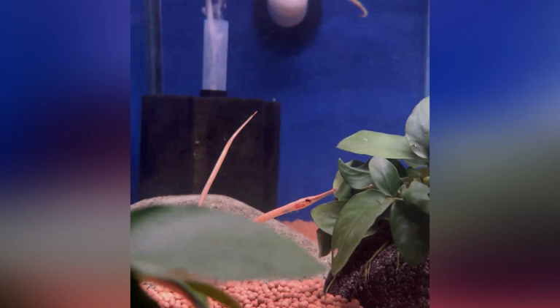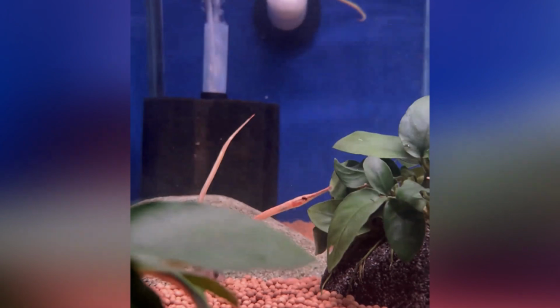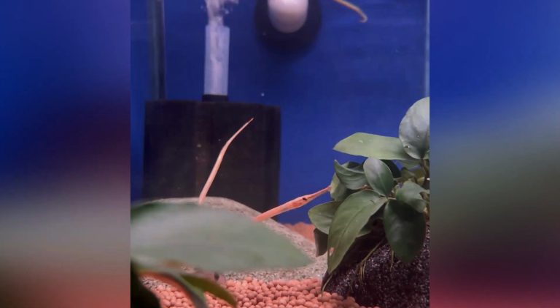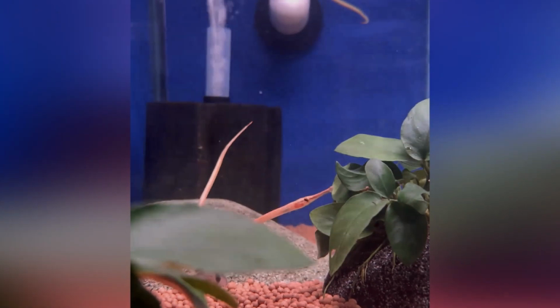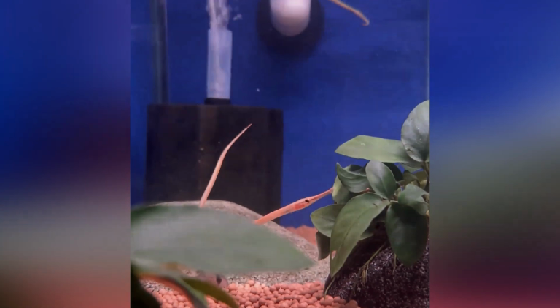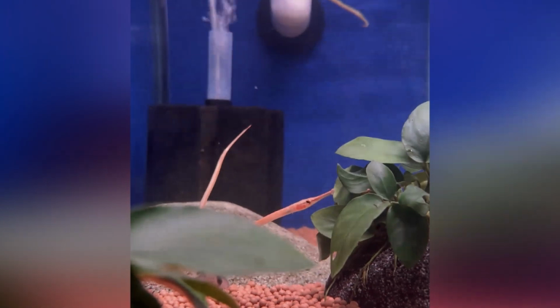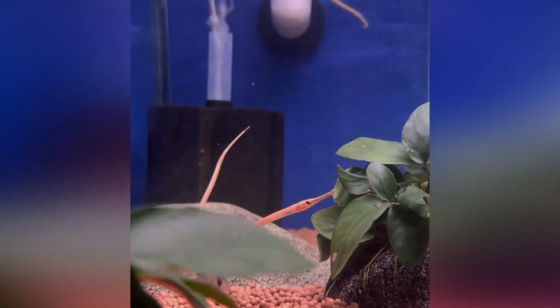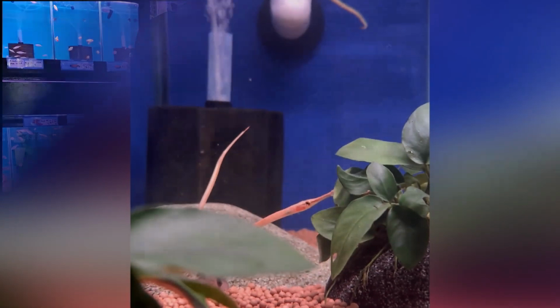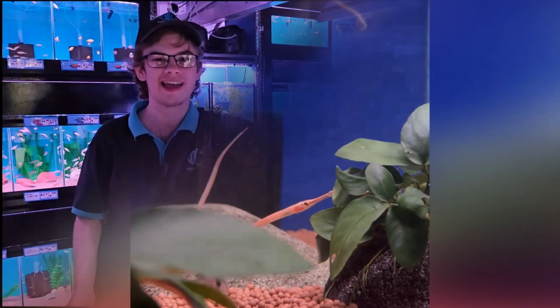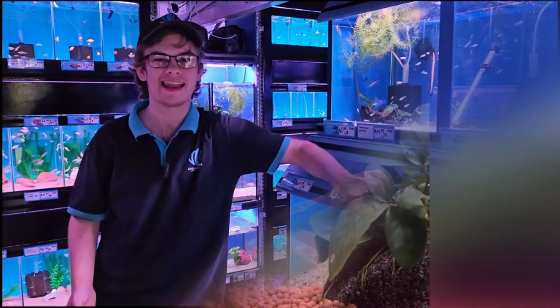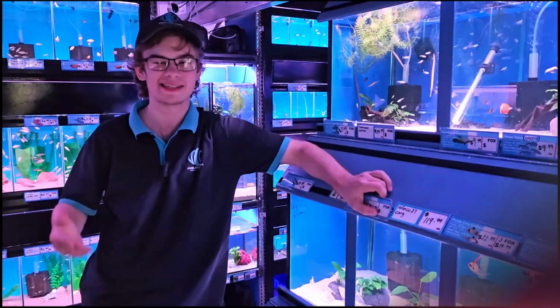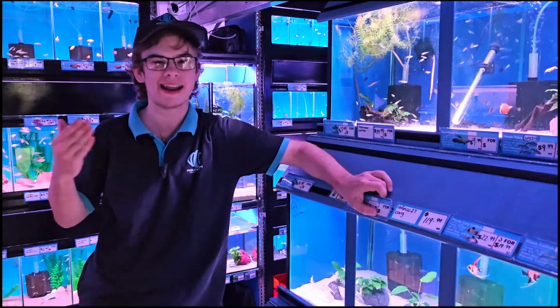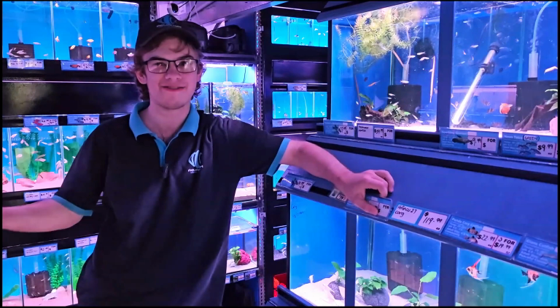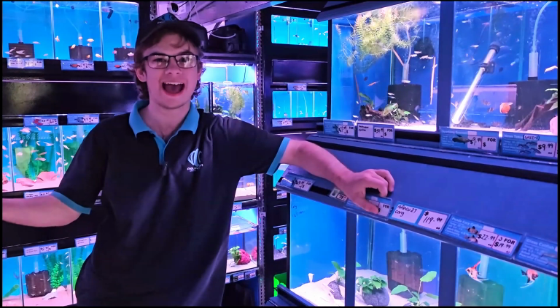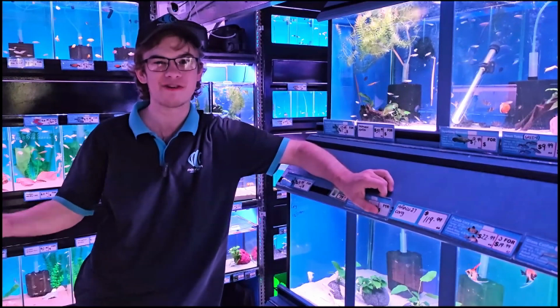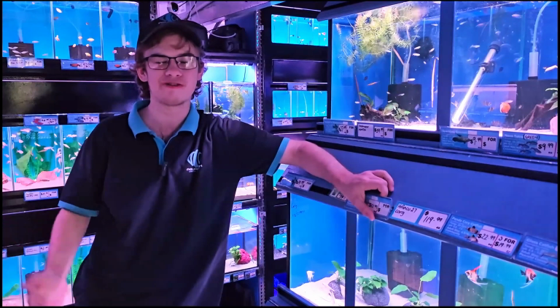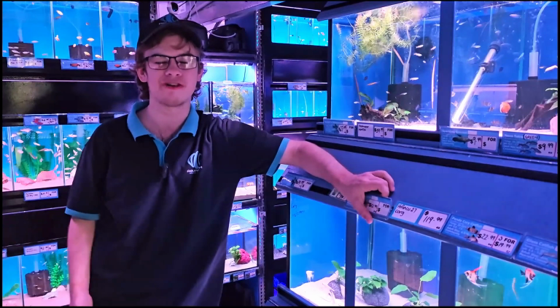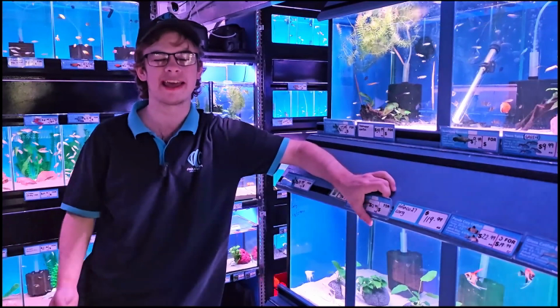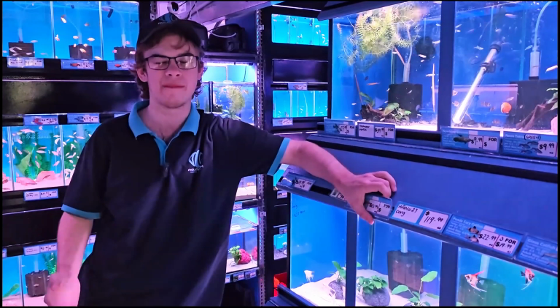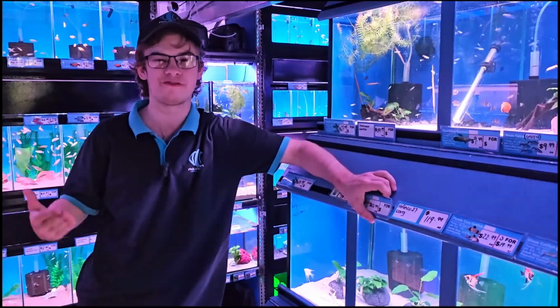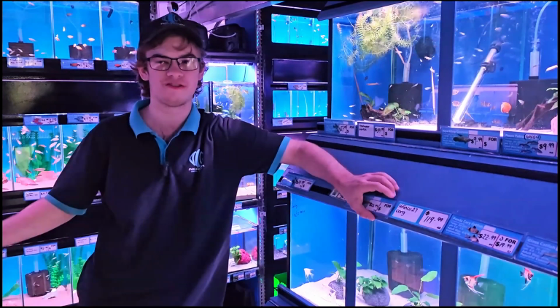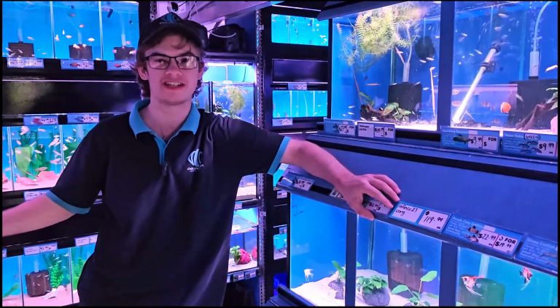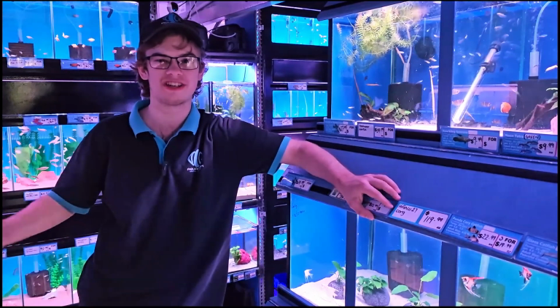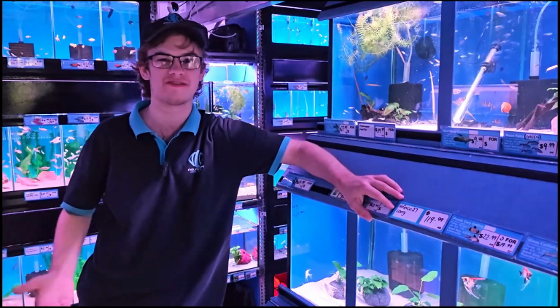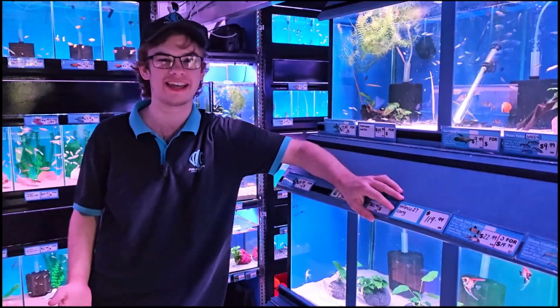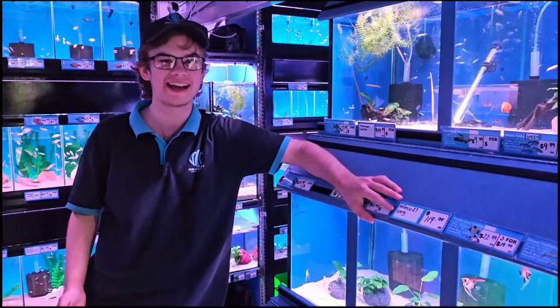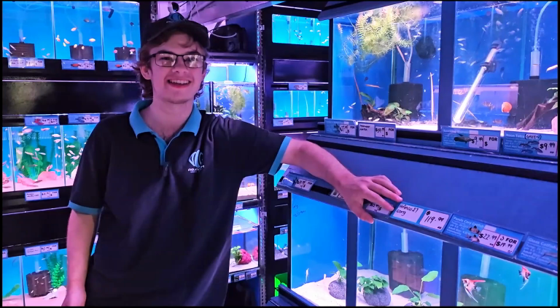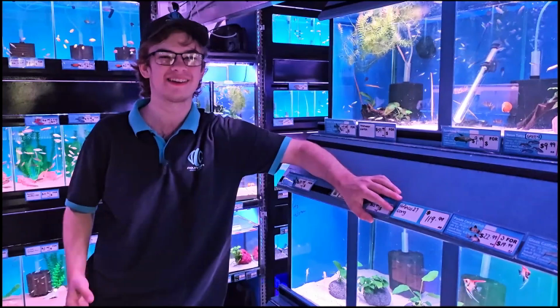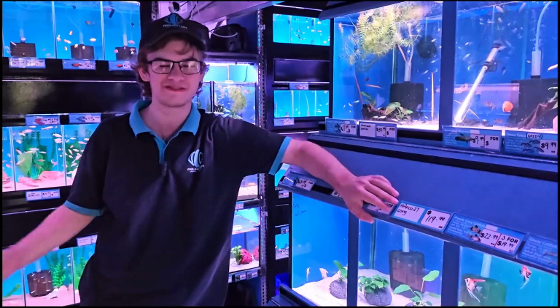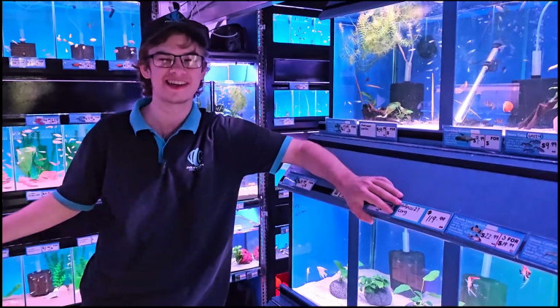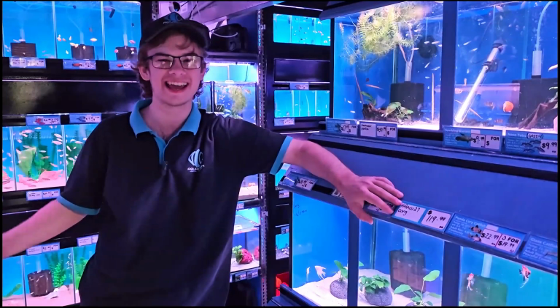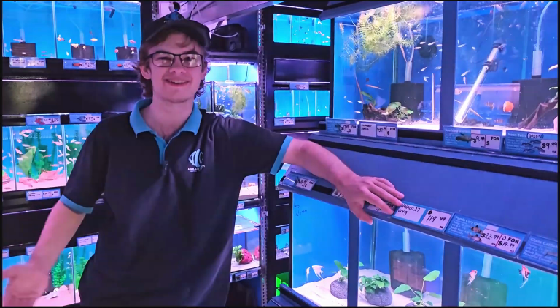We don't always have them. And that's about it for the Featured Fish of the Week, guys. We'll see you next week.